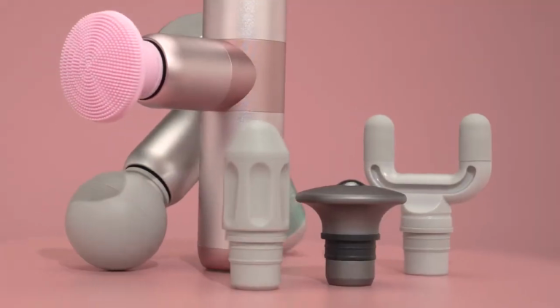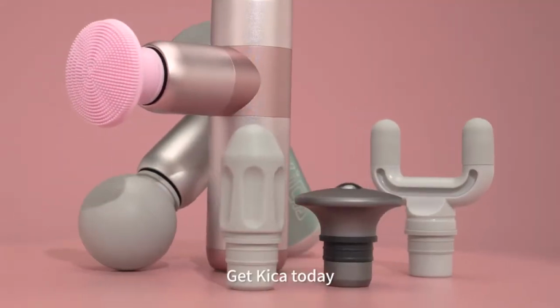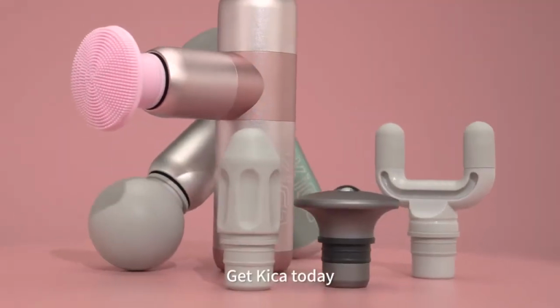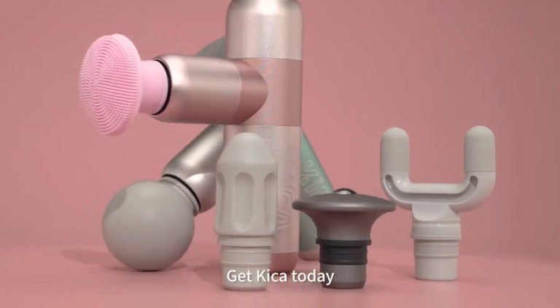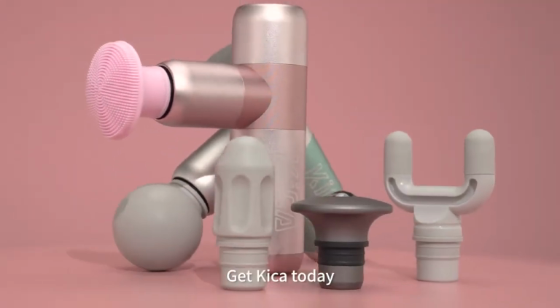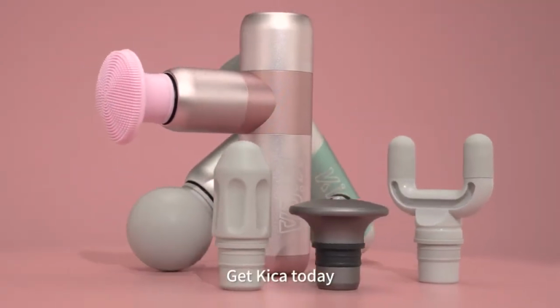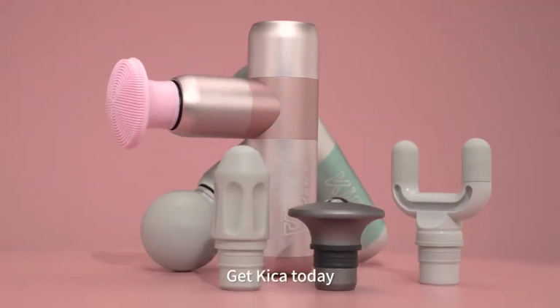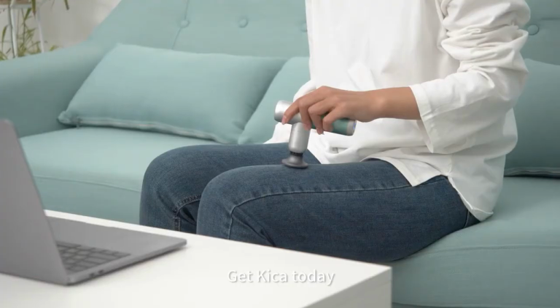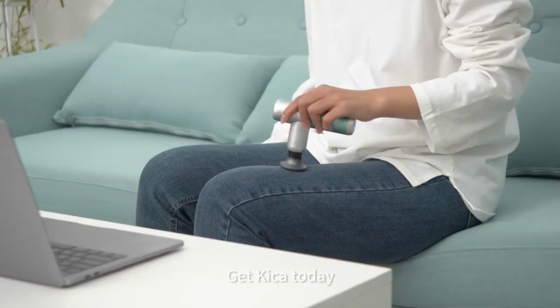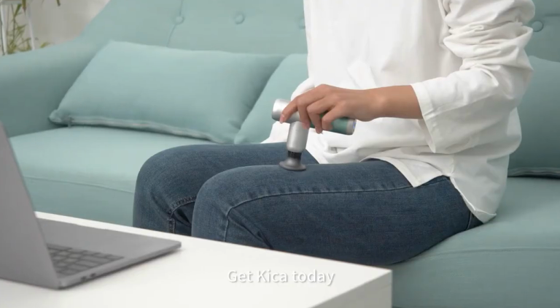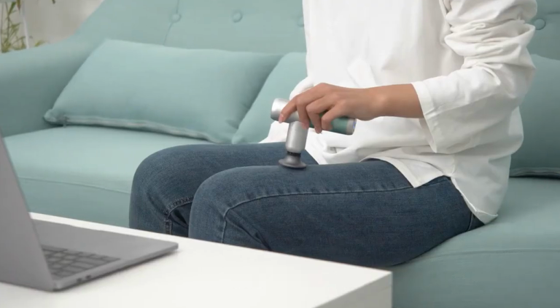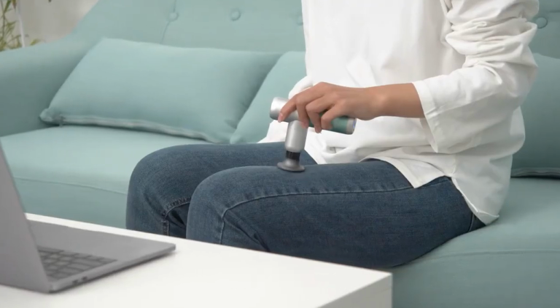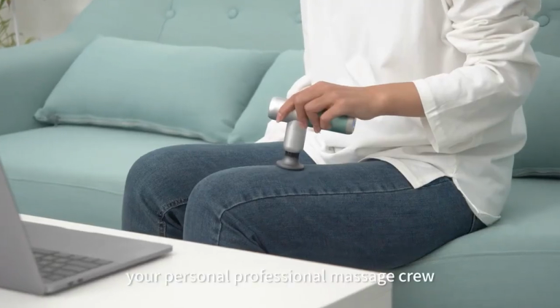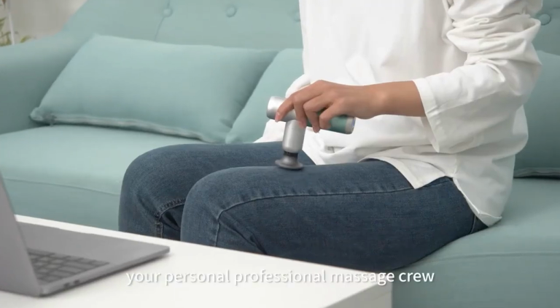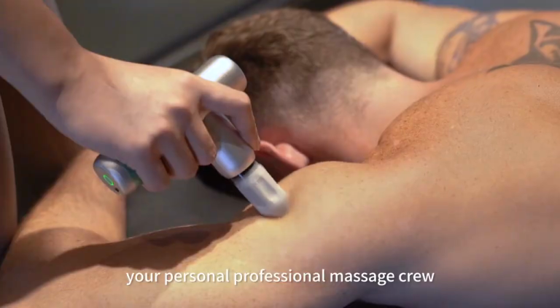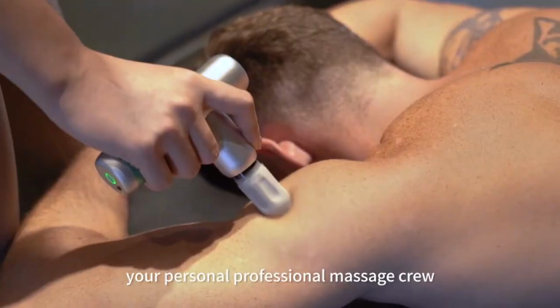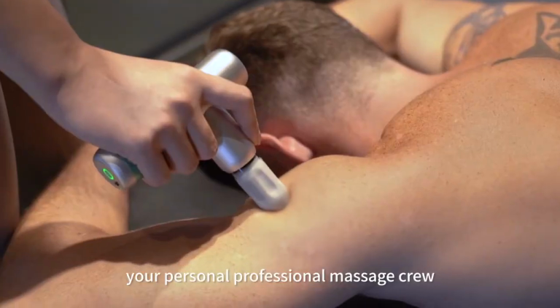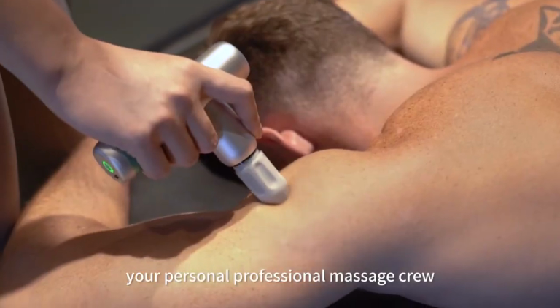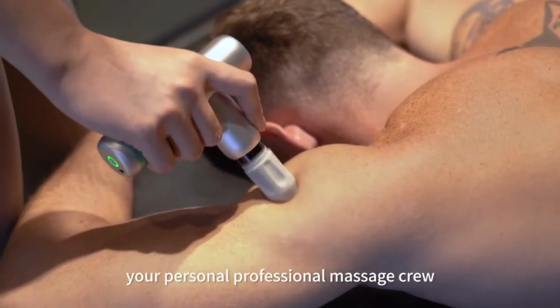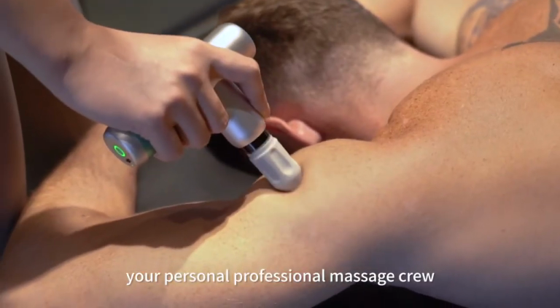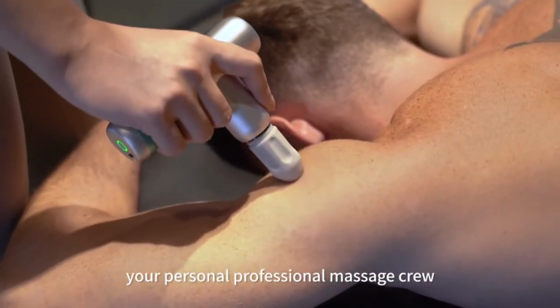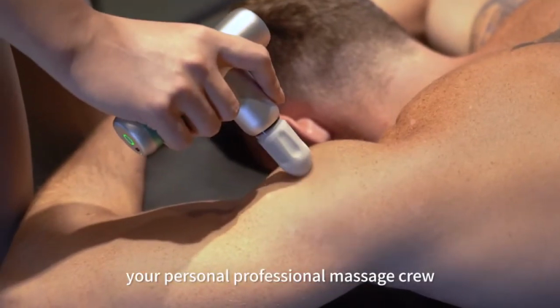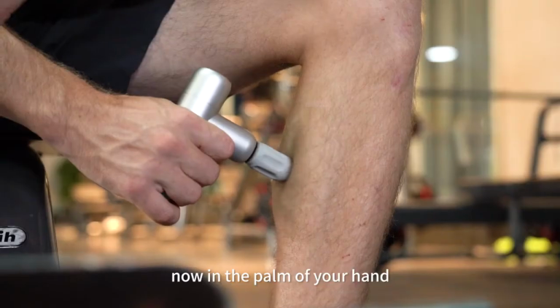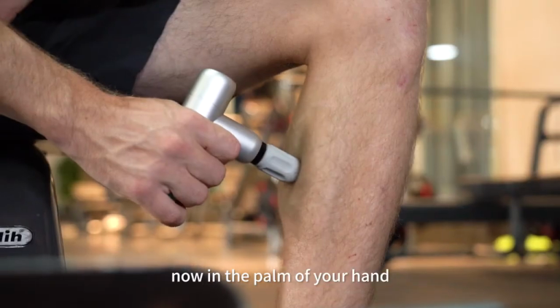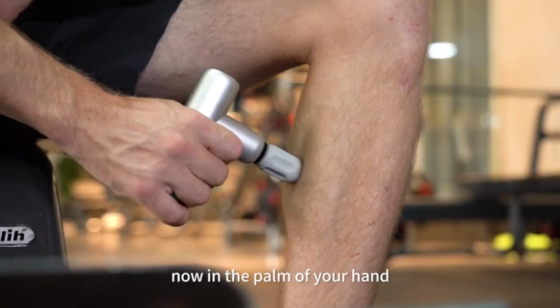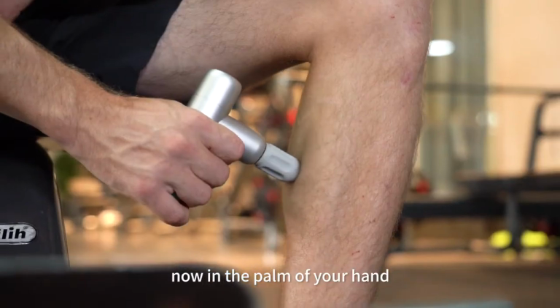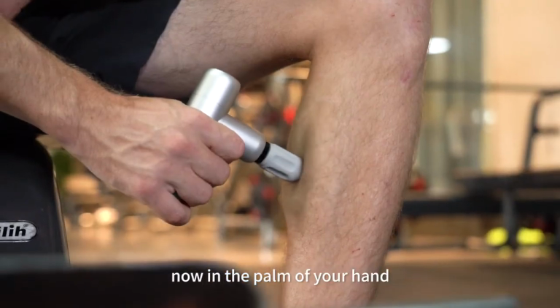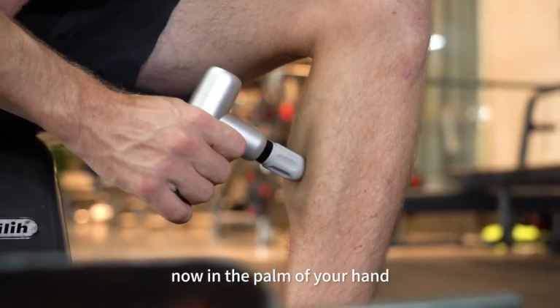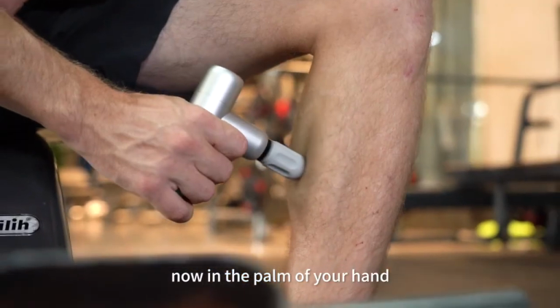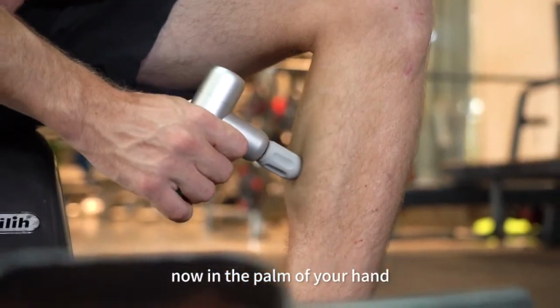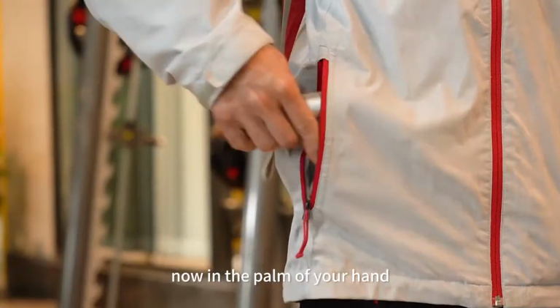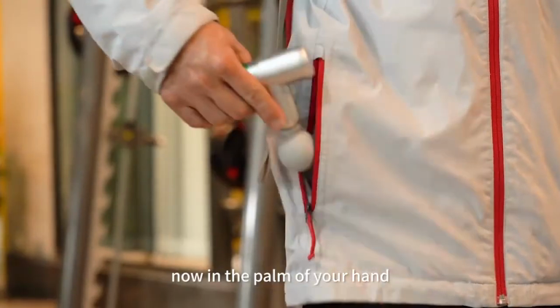Get Kika today — your personal professional massage crew, now in the palm of your hand.